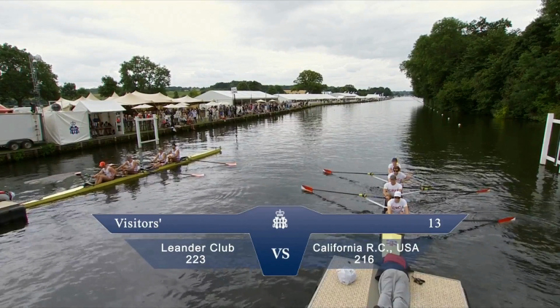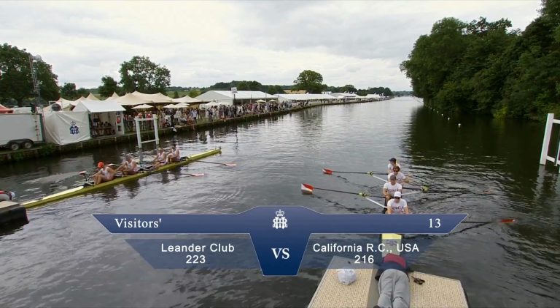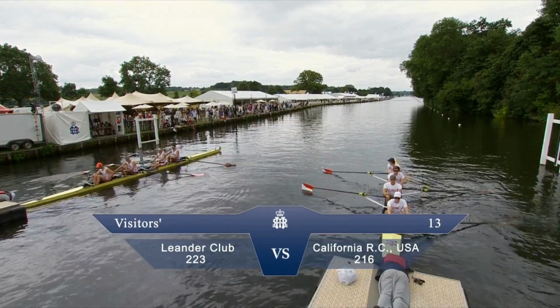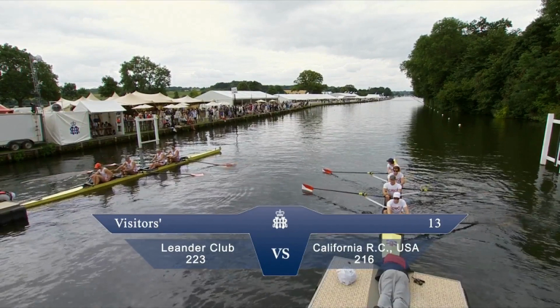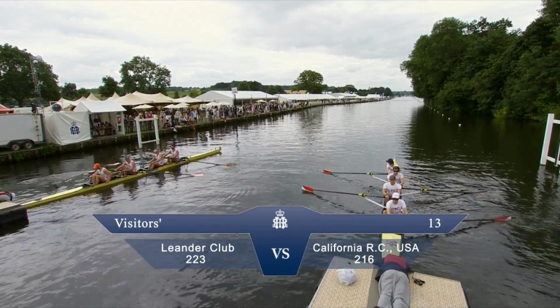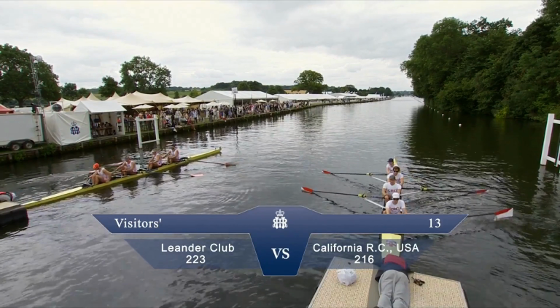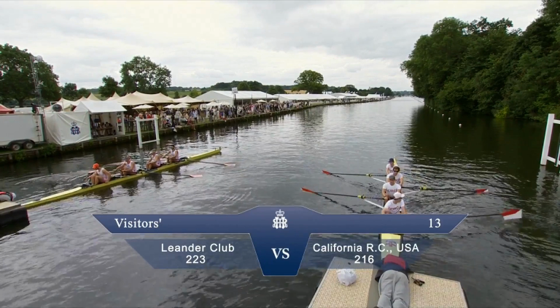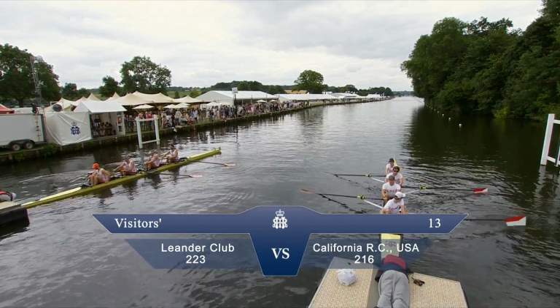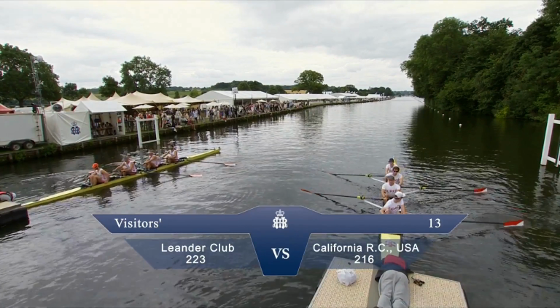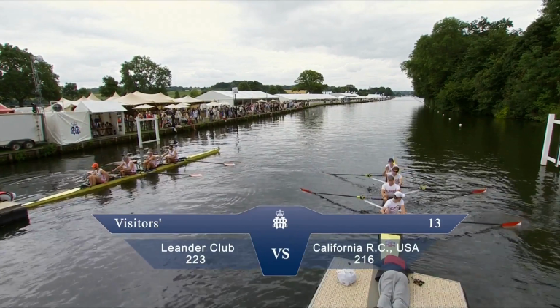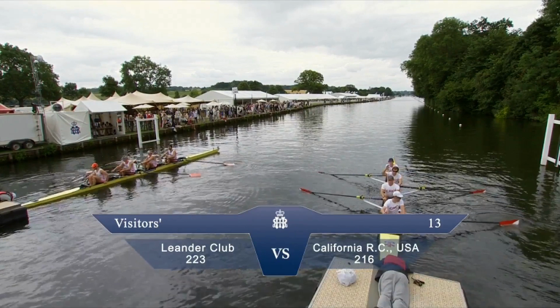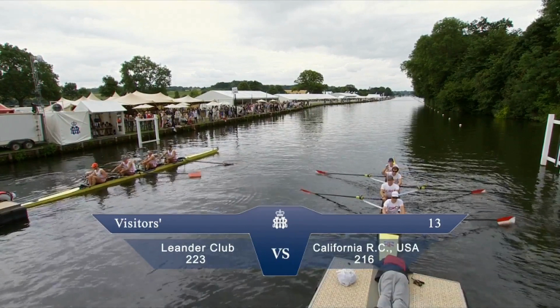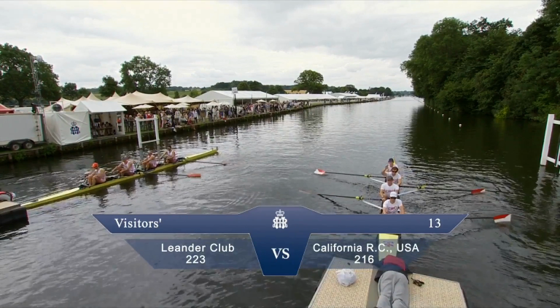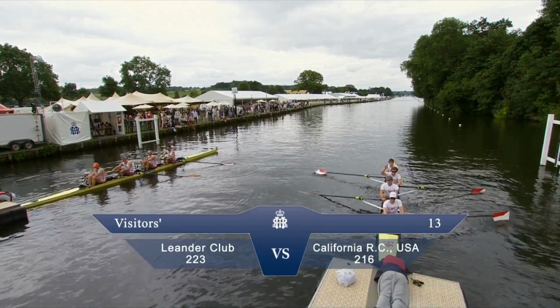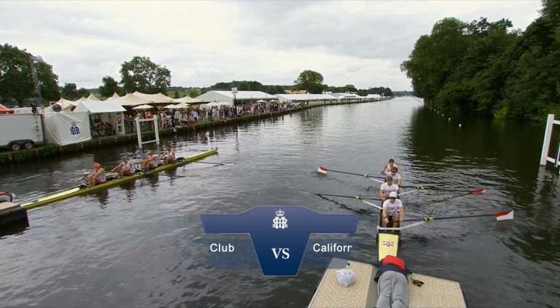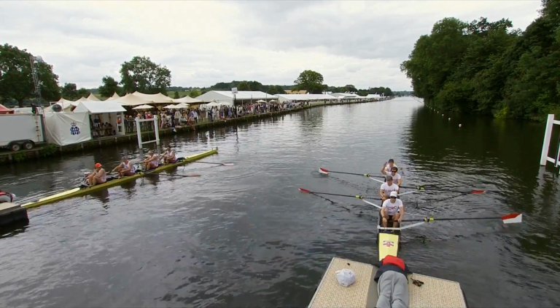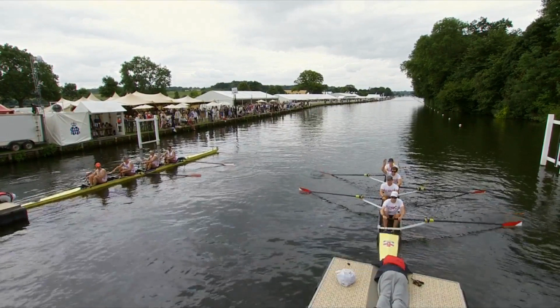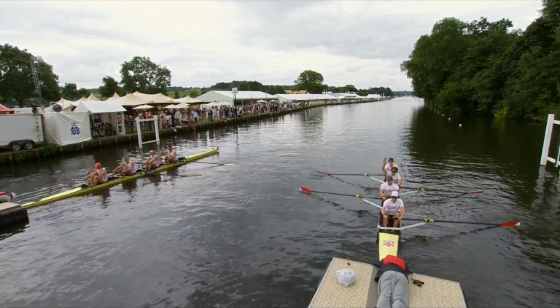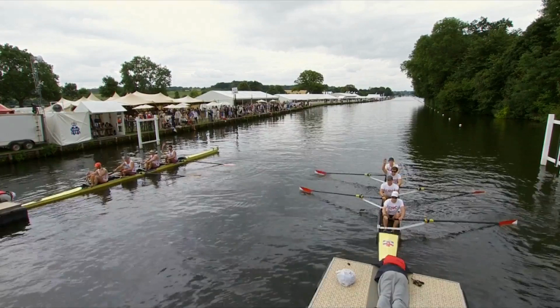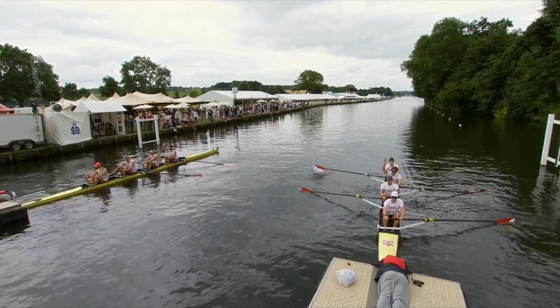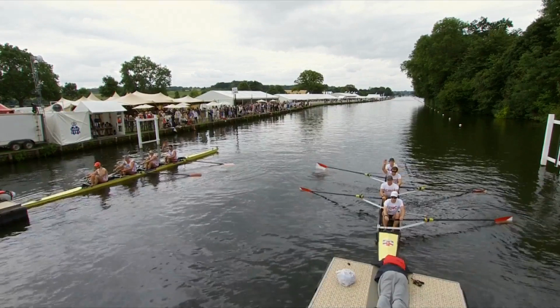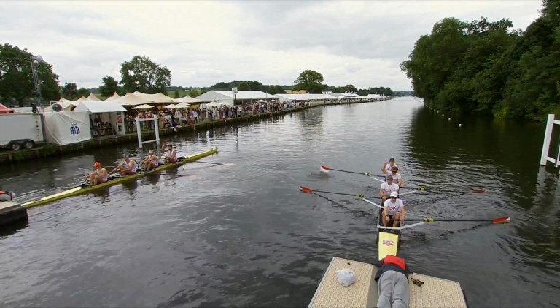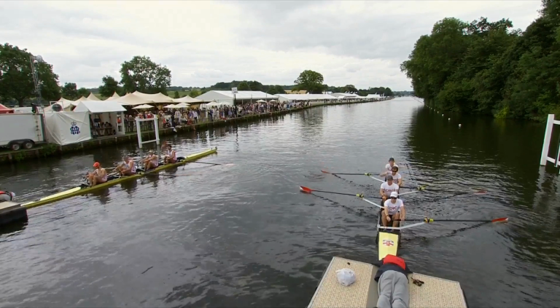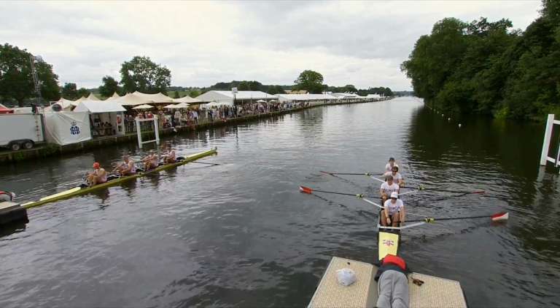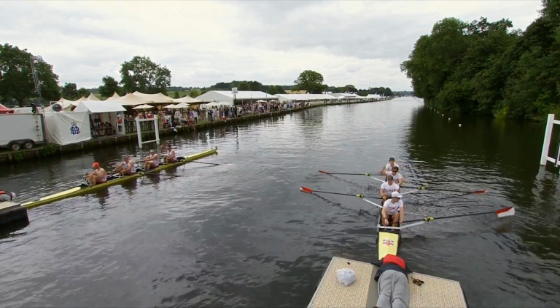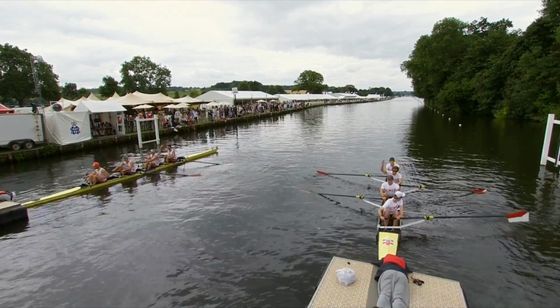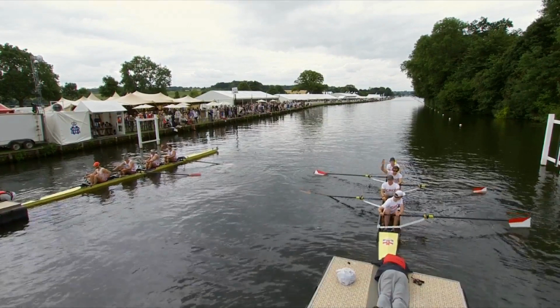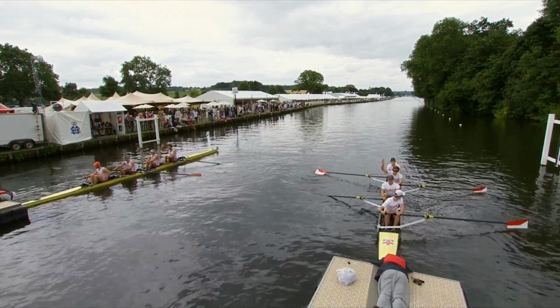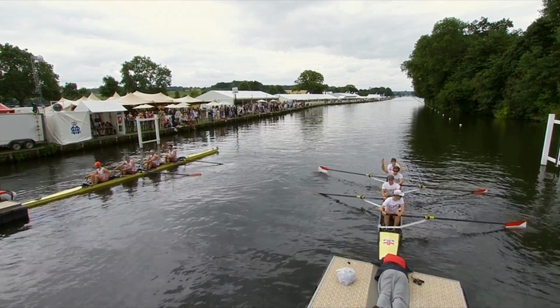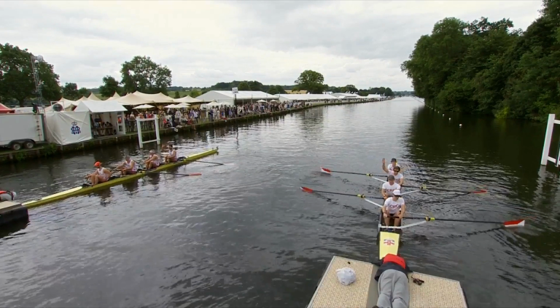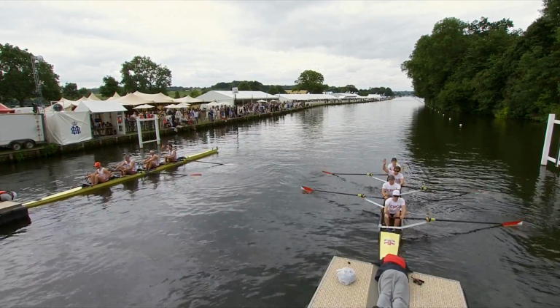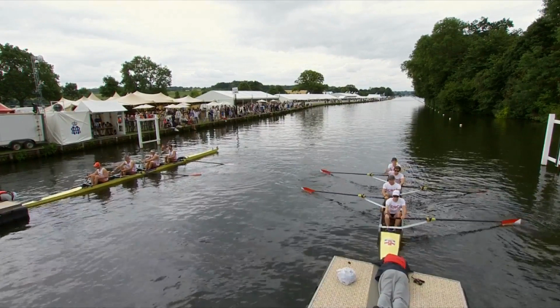So the Visitors Challenge Cup - it's Leander Club against California Rowing Club.